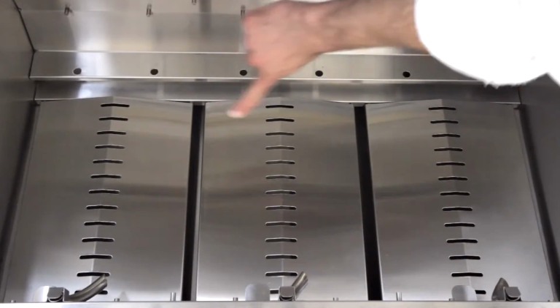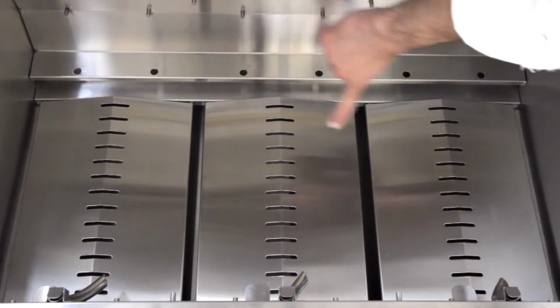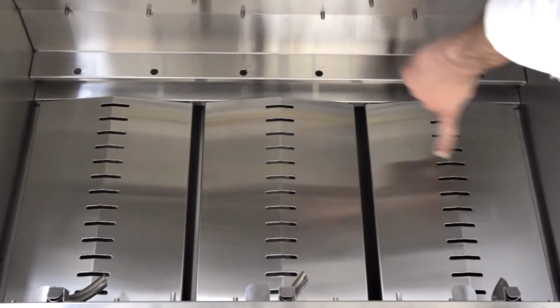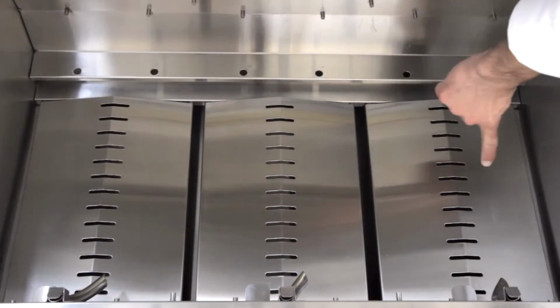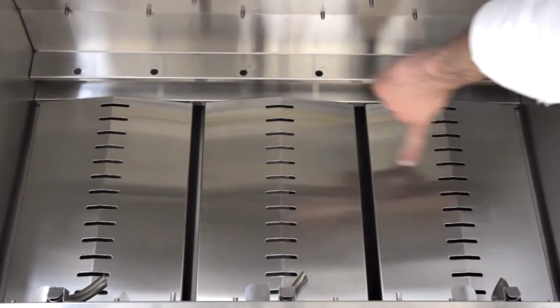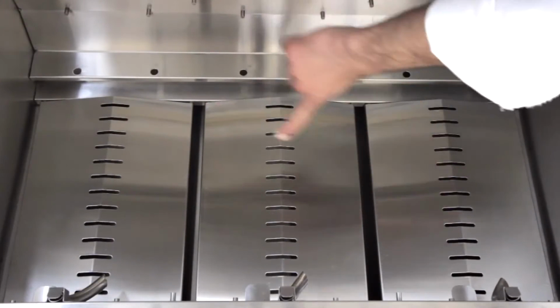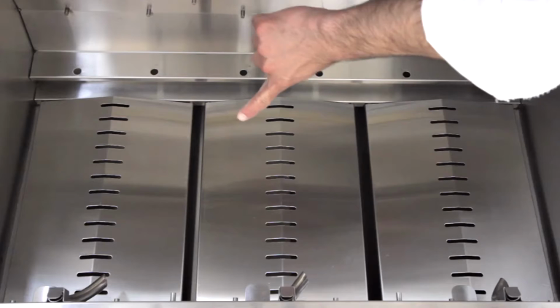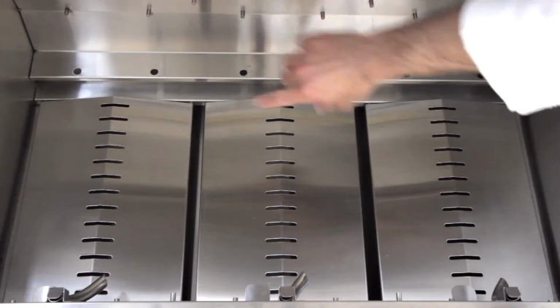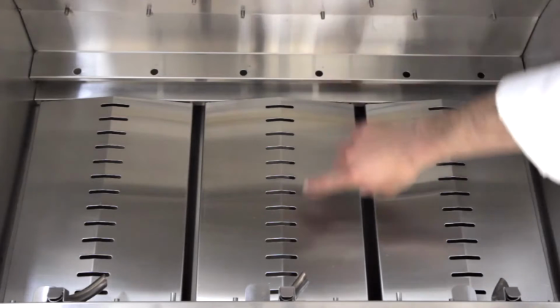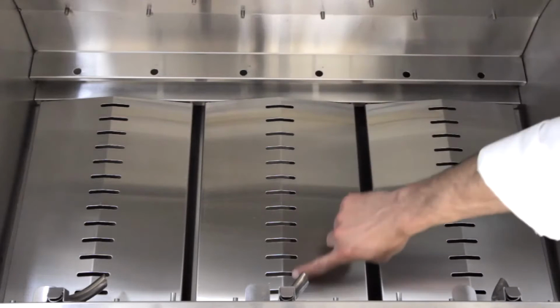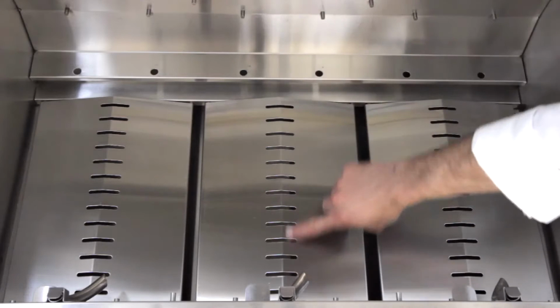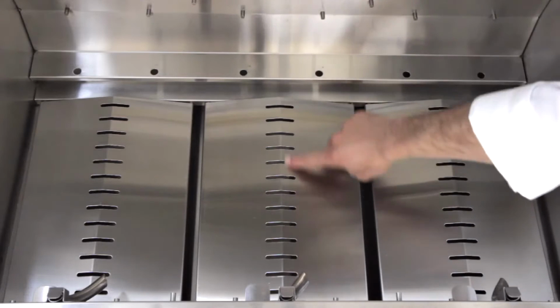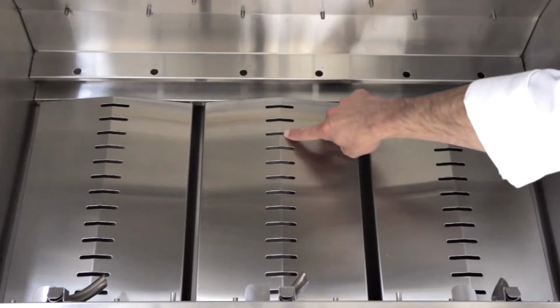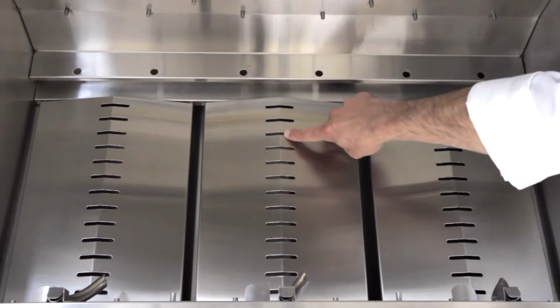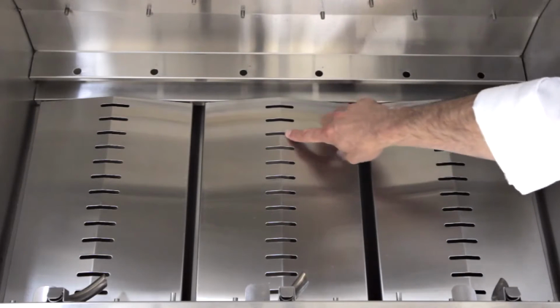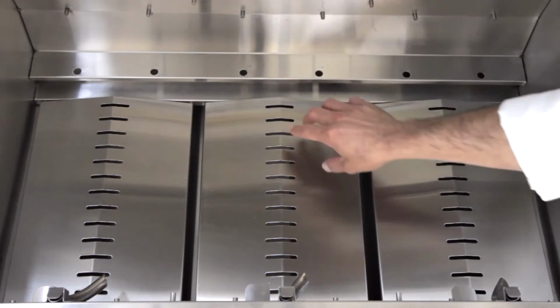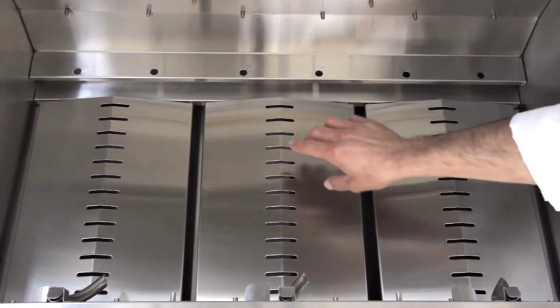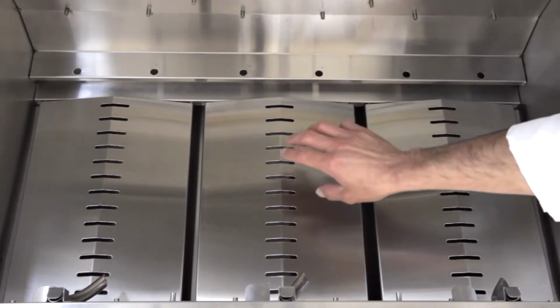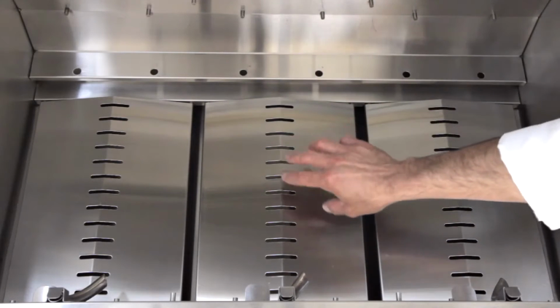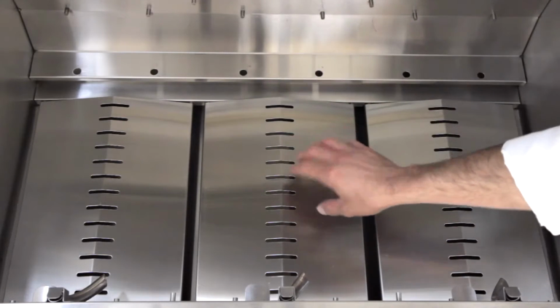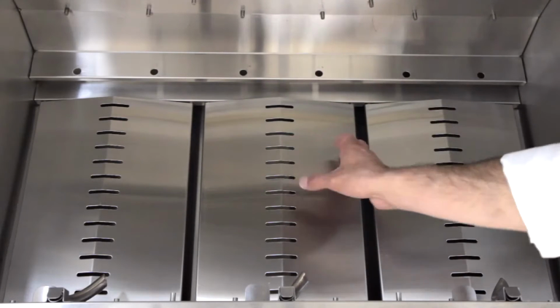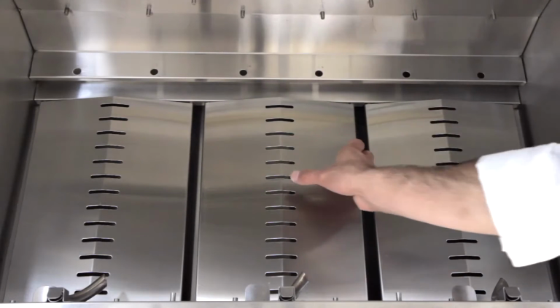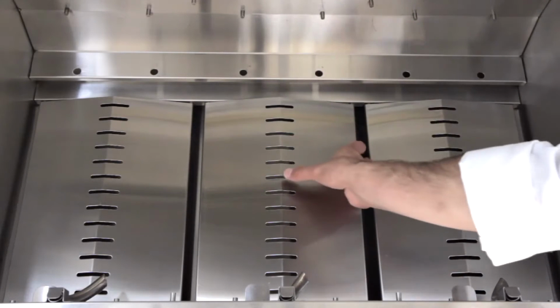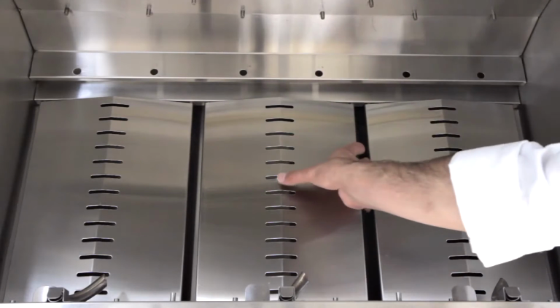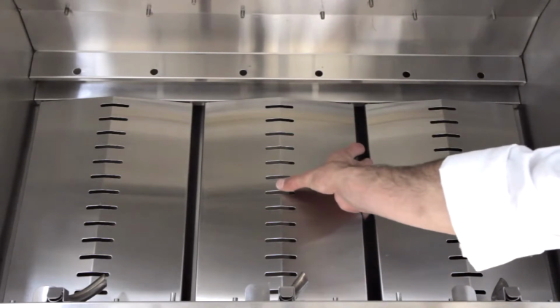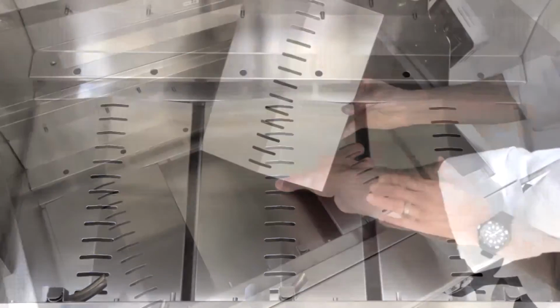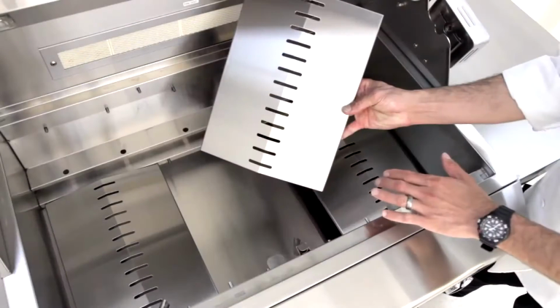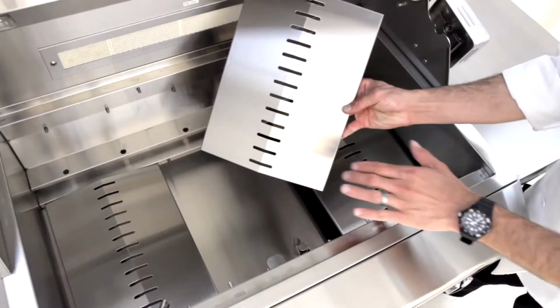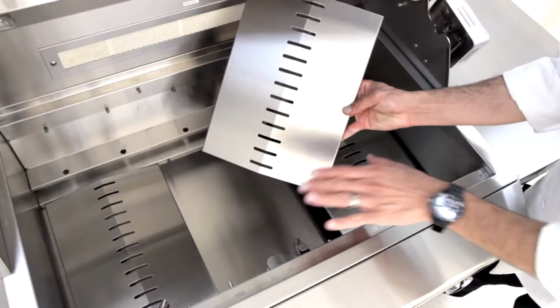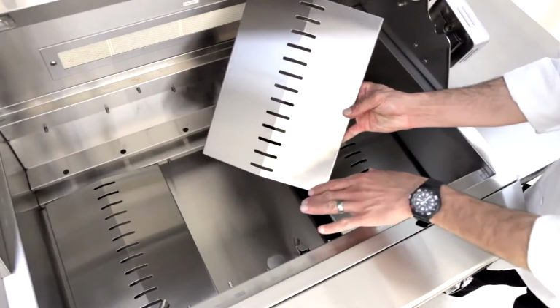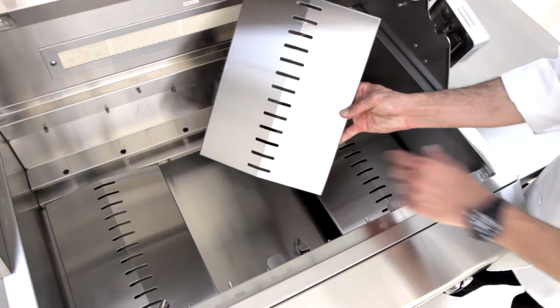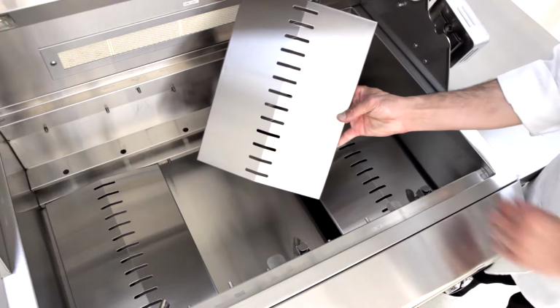Below the burners, the drip pan baffles radiate heat back up towards your food, and for easy cleaning, they can be removed without the use of any tools.